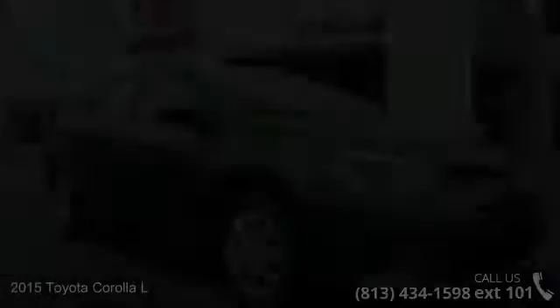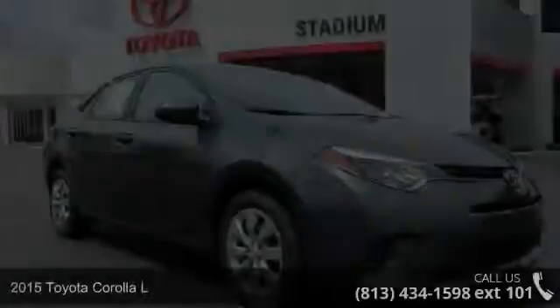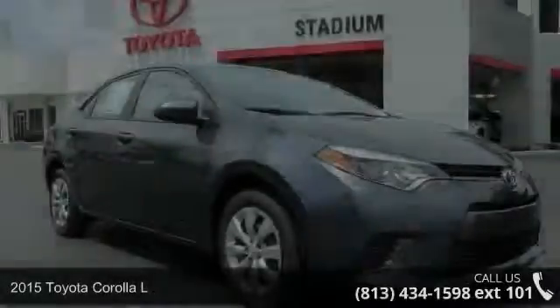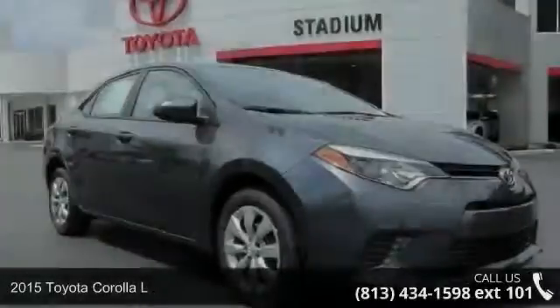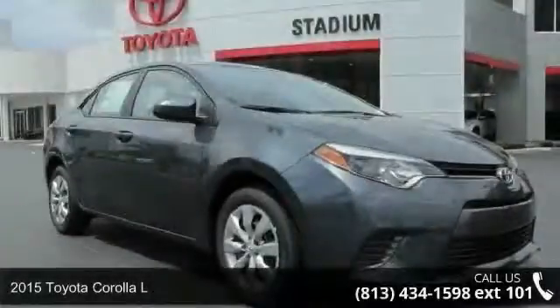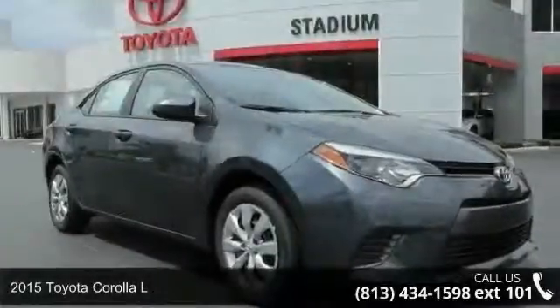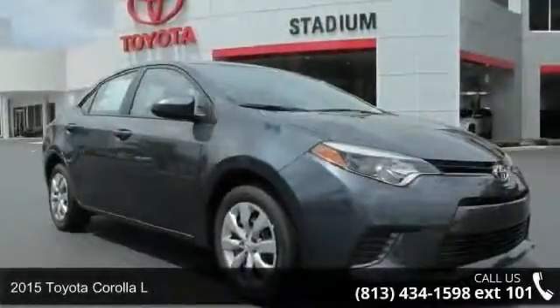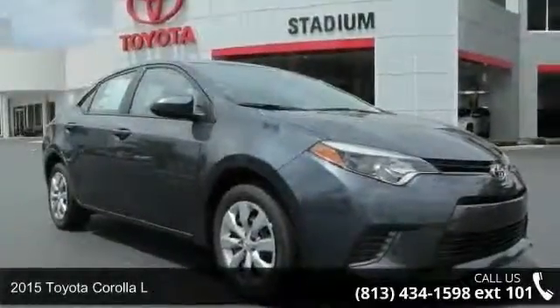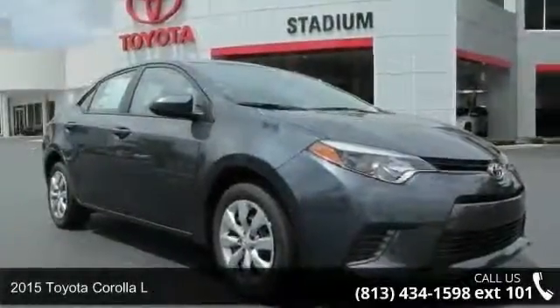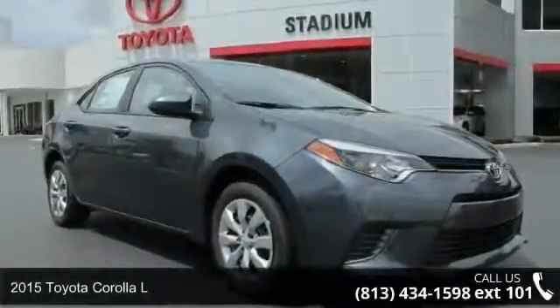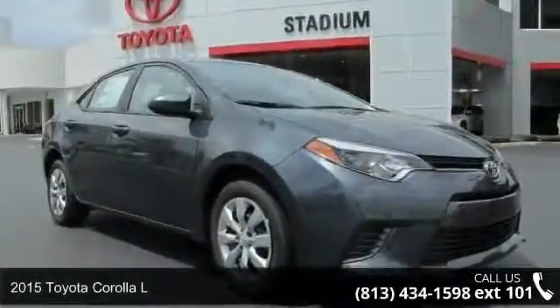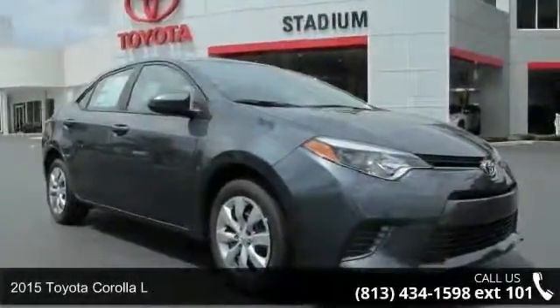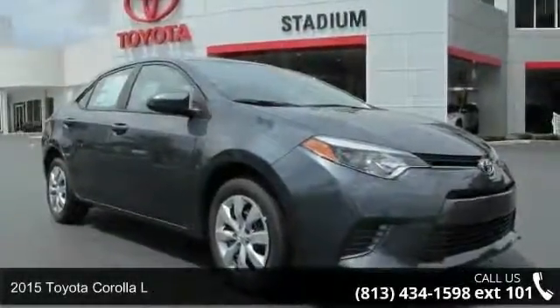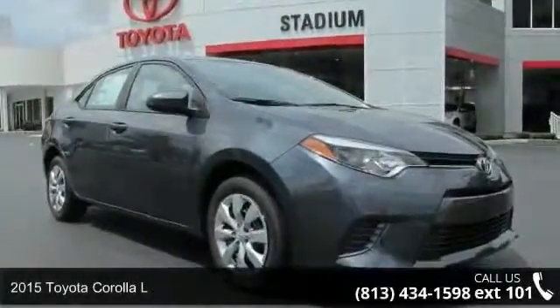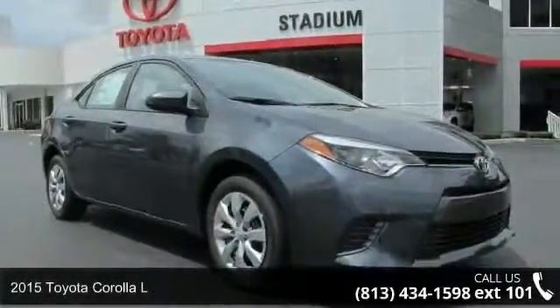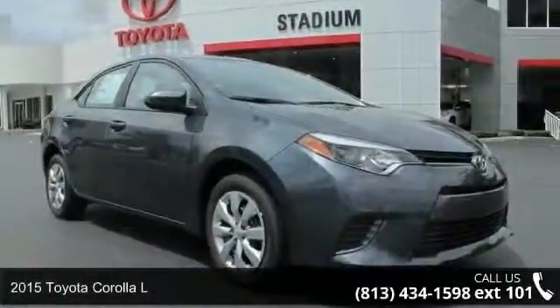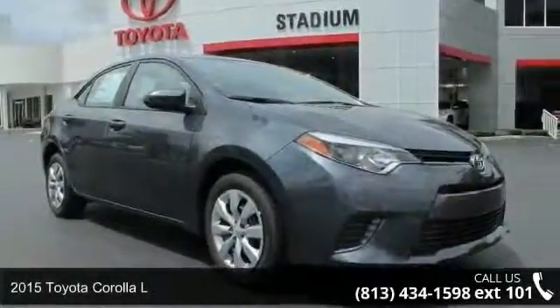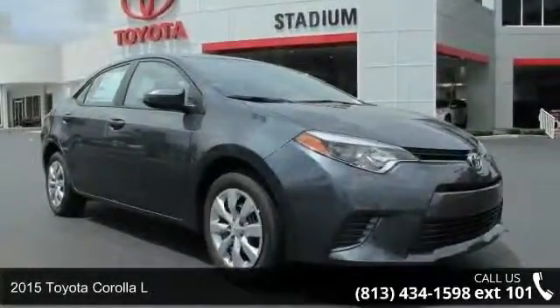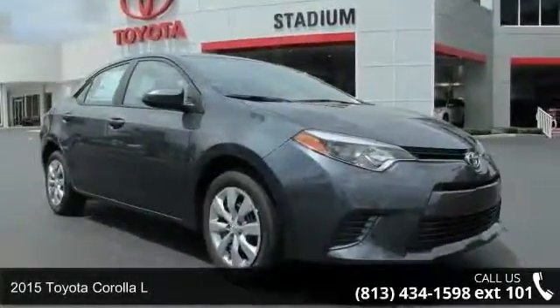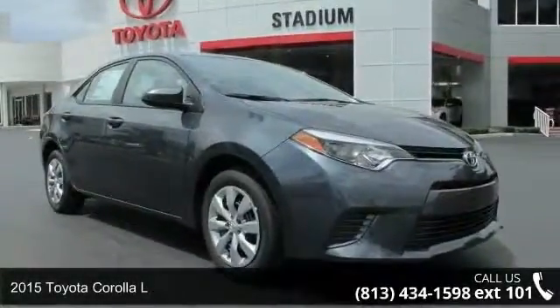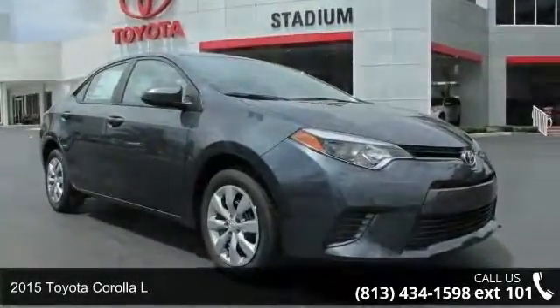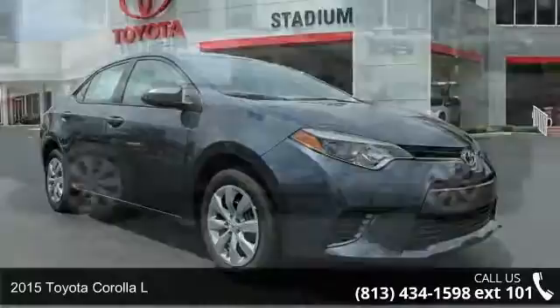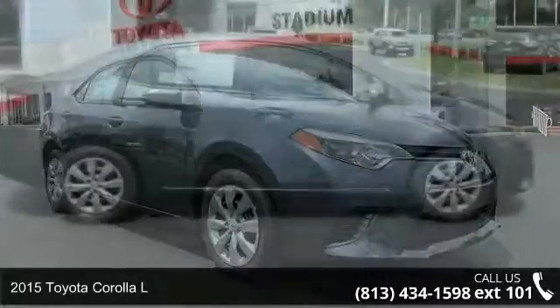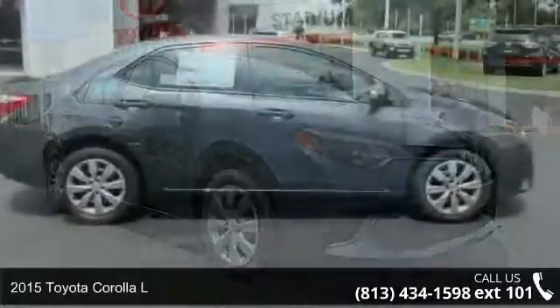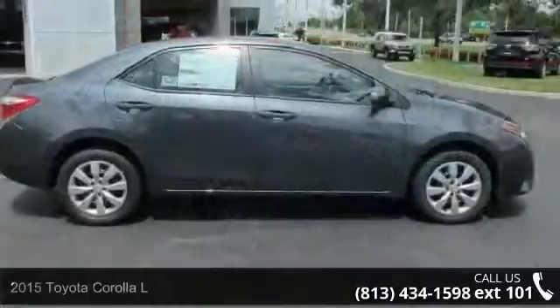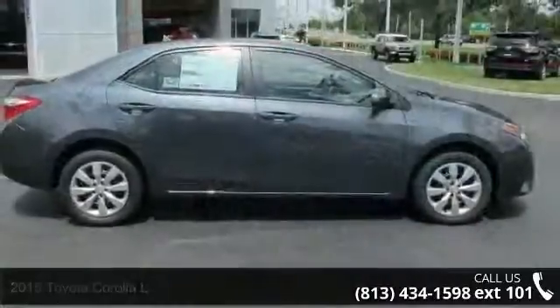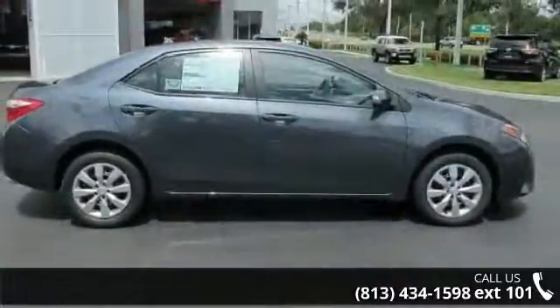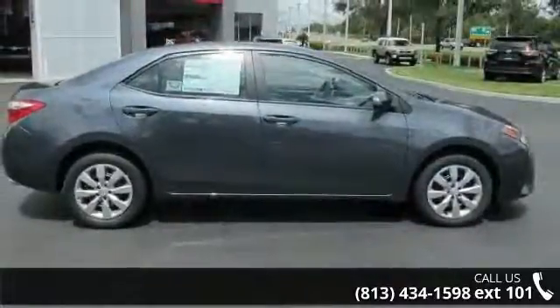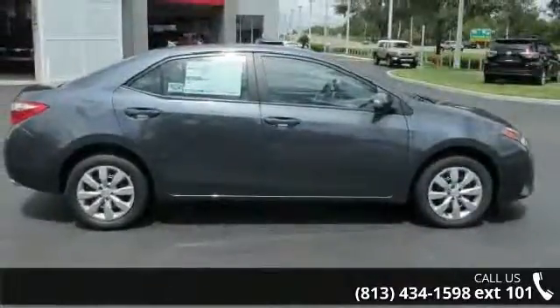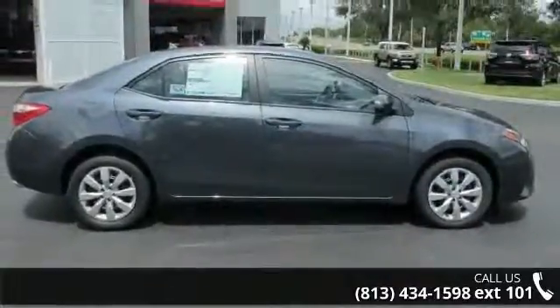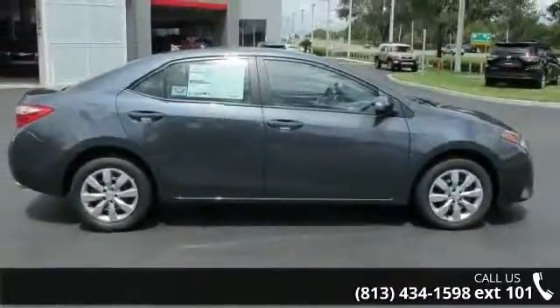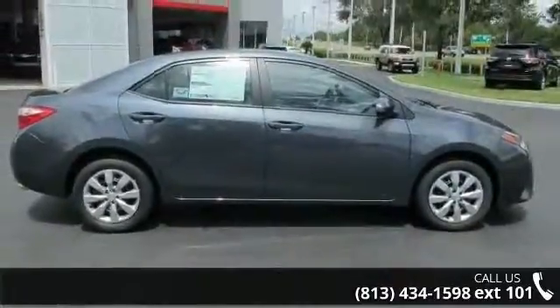Arrive in style with this 2015 Toyota Corolla L. If you are looking for a first-rate auto, this one could be yours today.